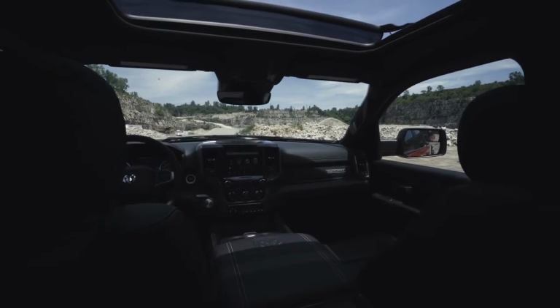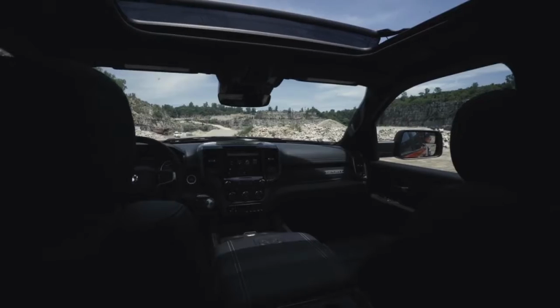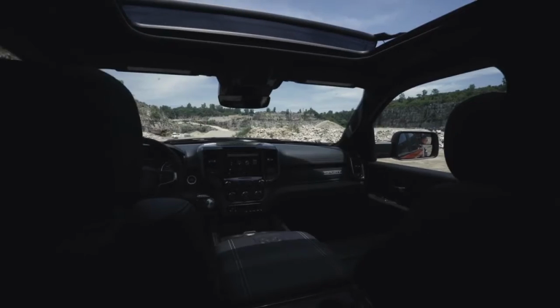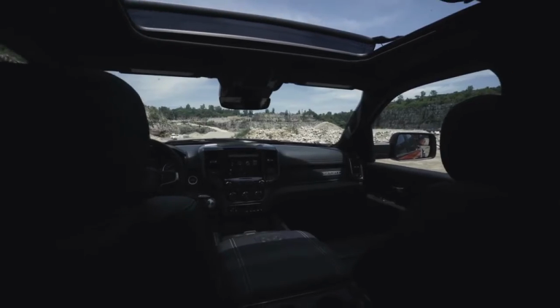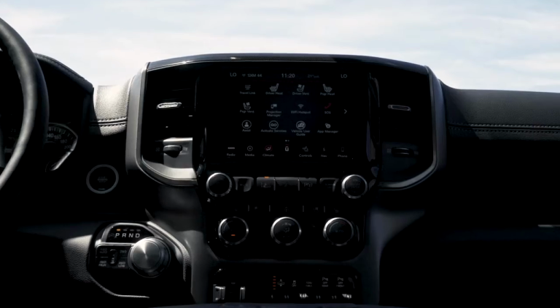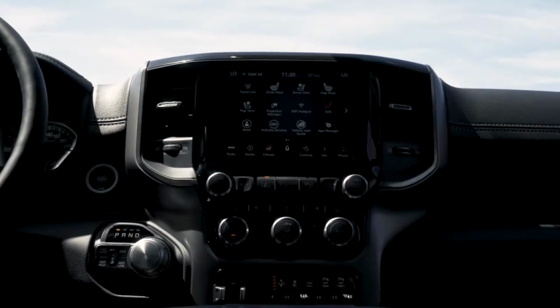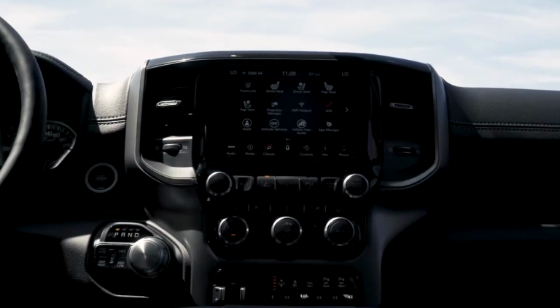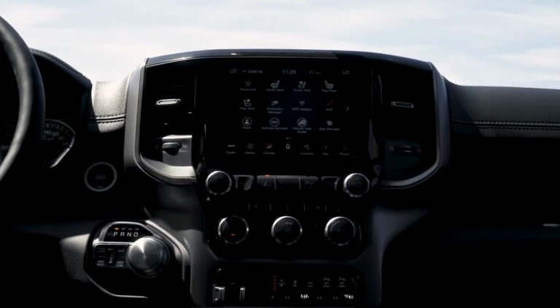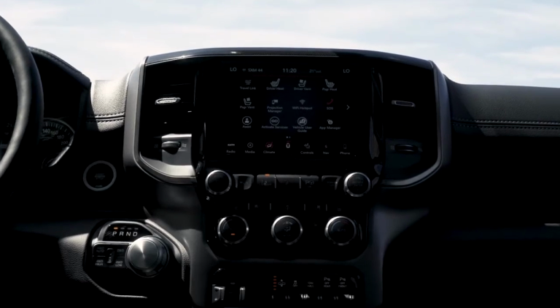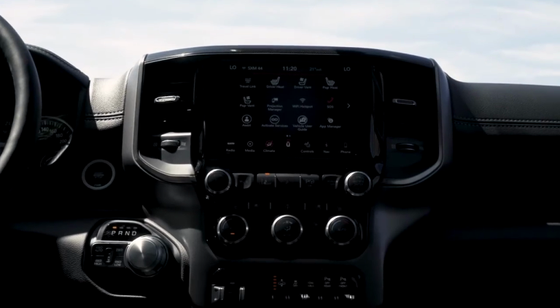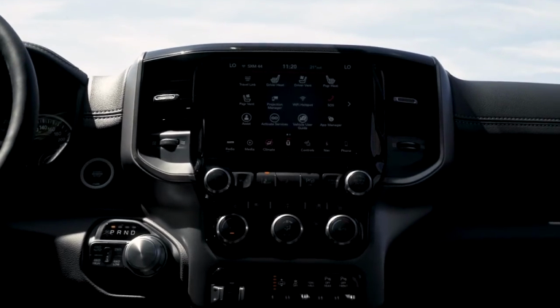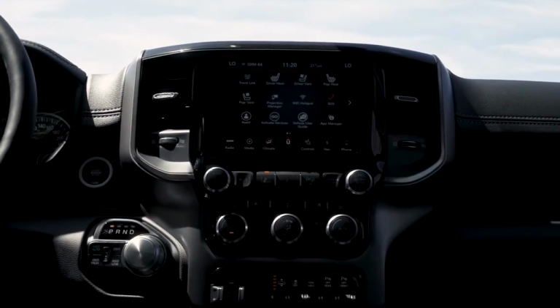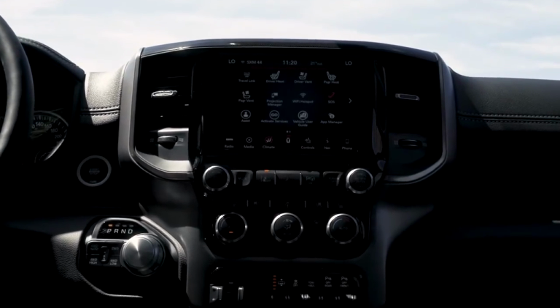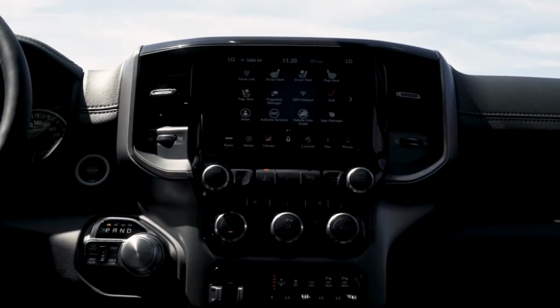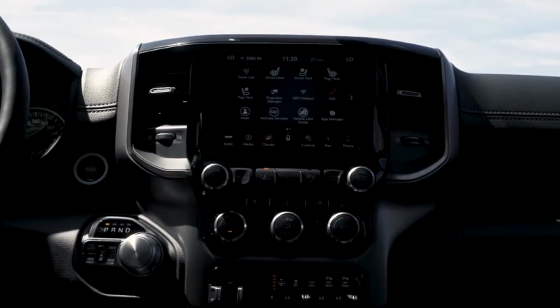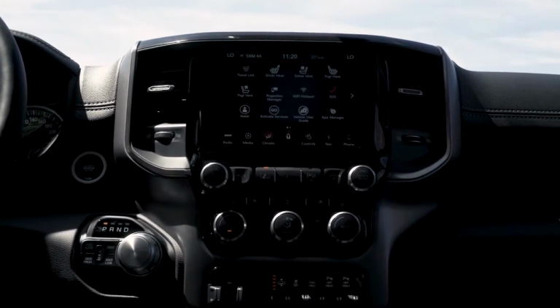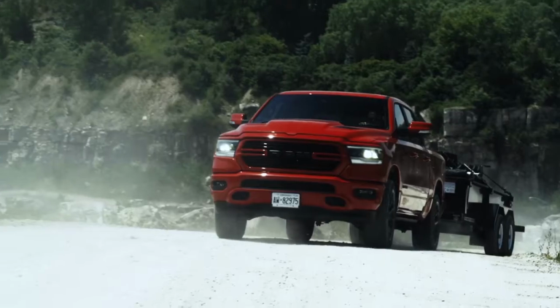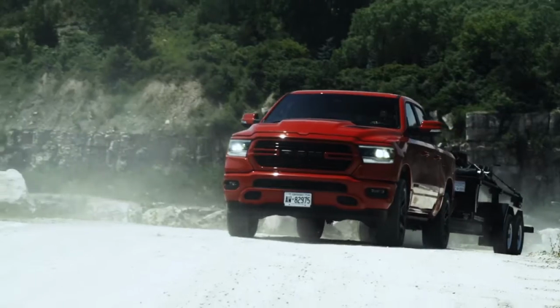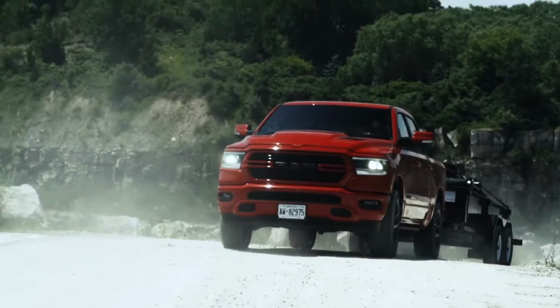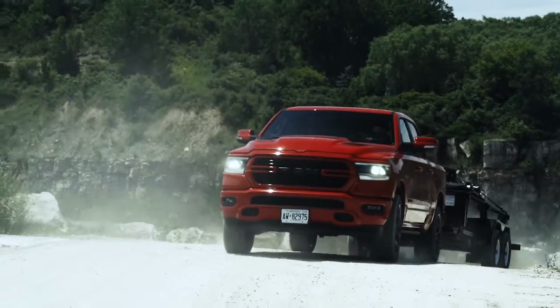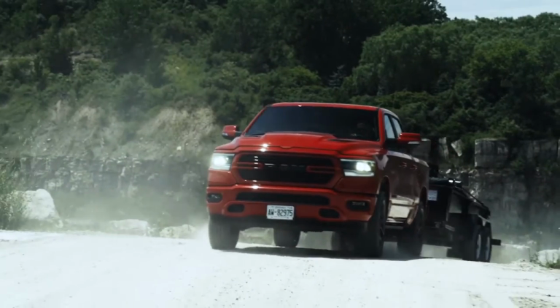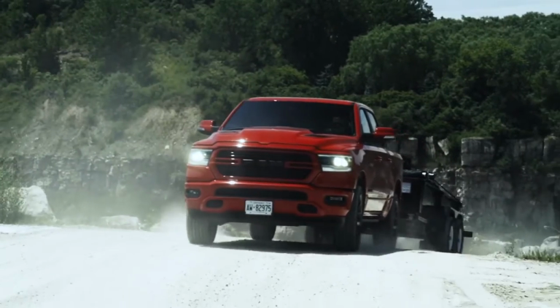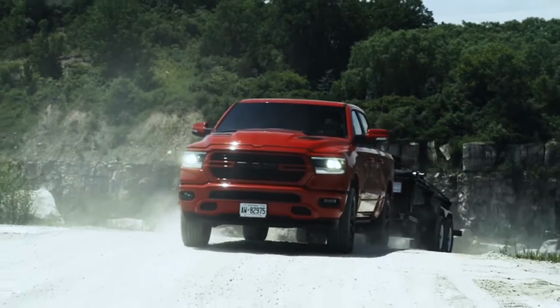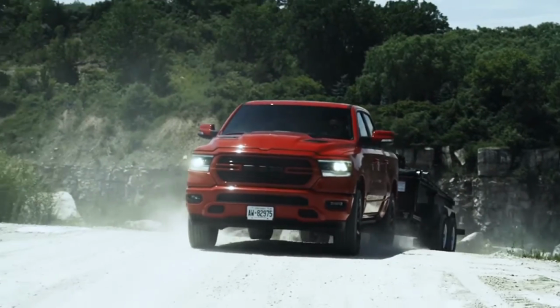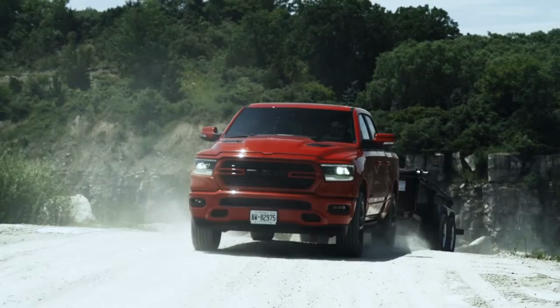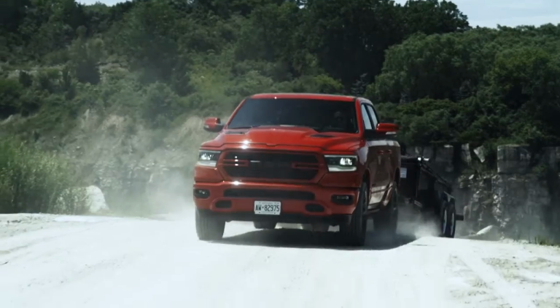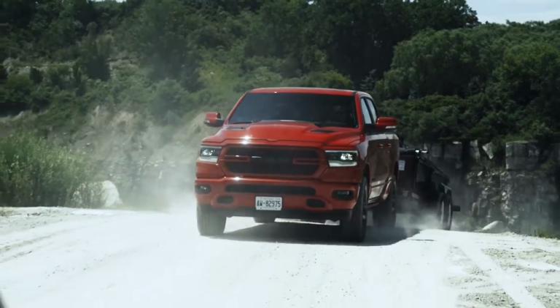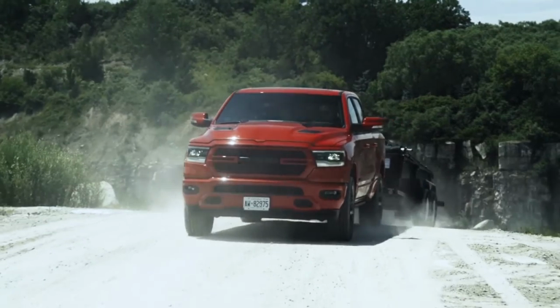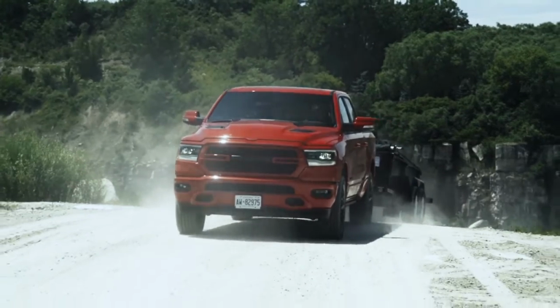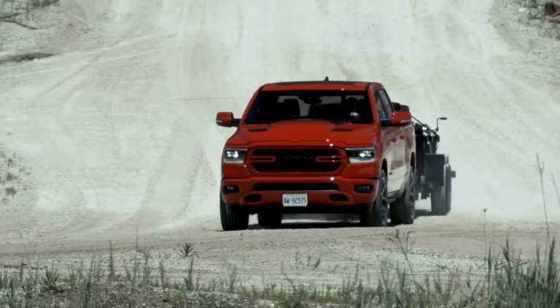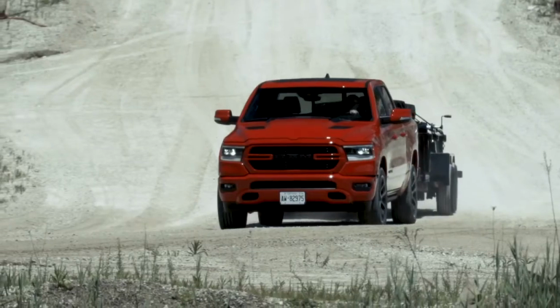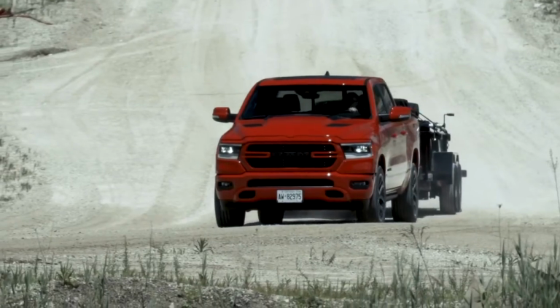The all-new Ram 1500 is truly the best combination of grit and grace. Step up to the most luxurious truck in its class.